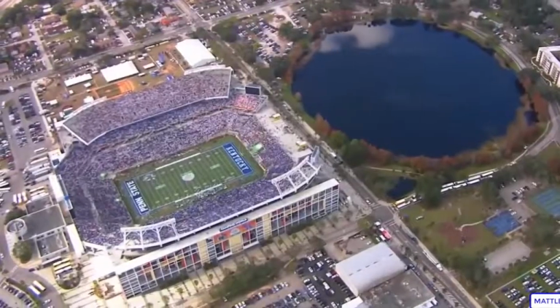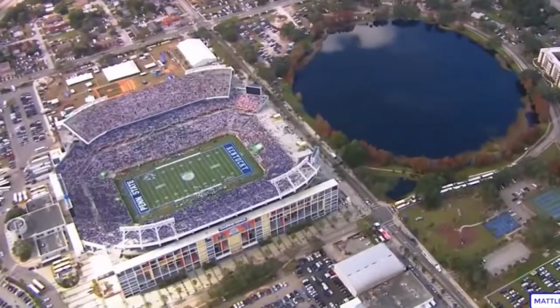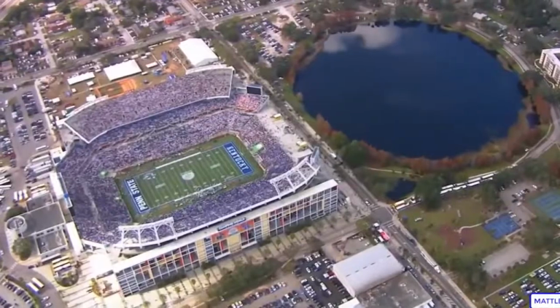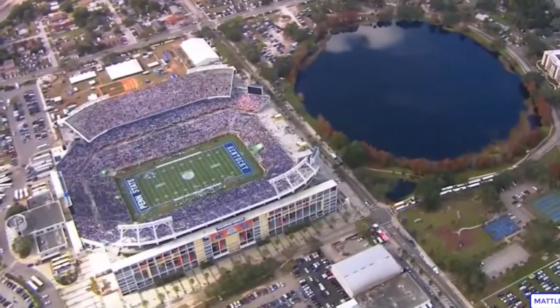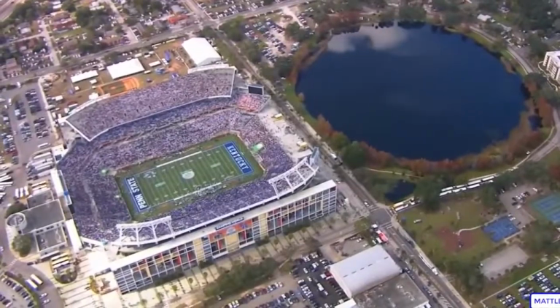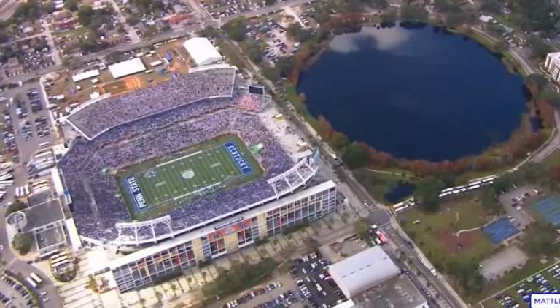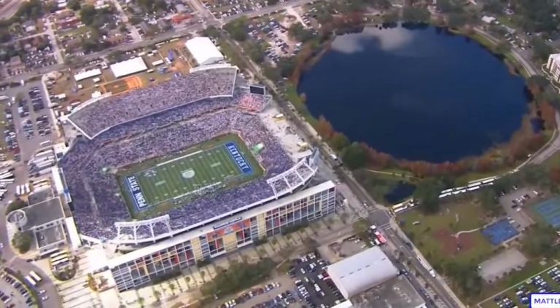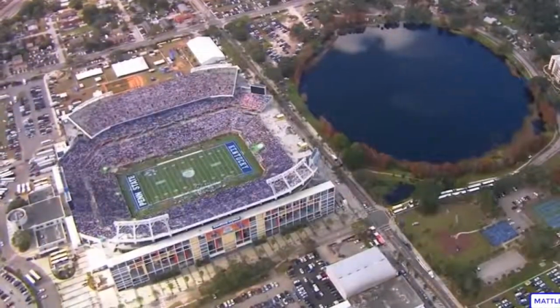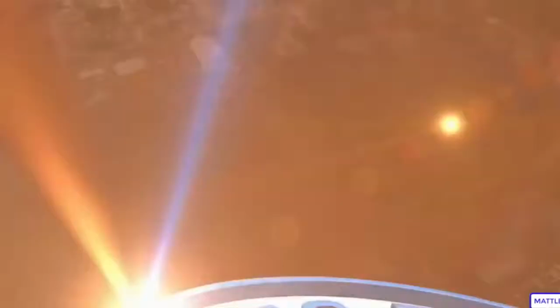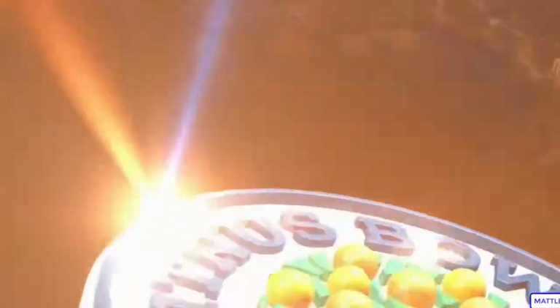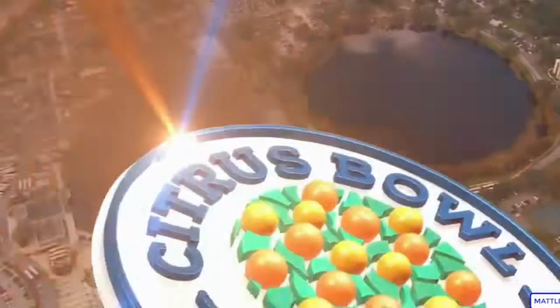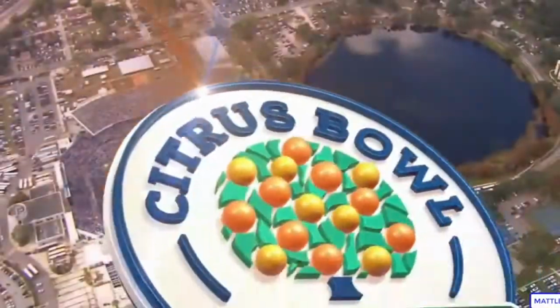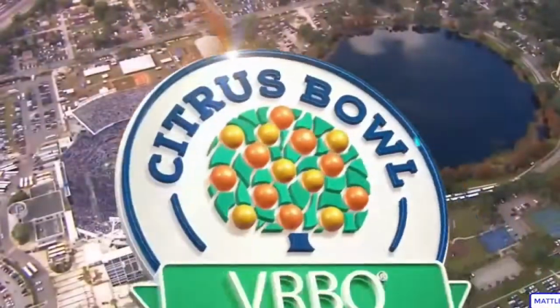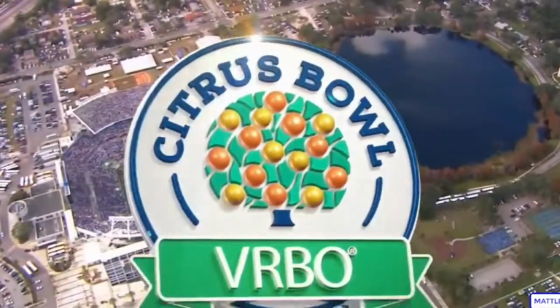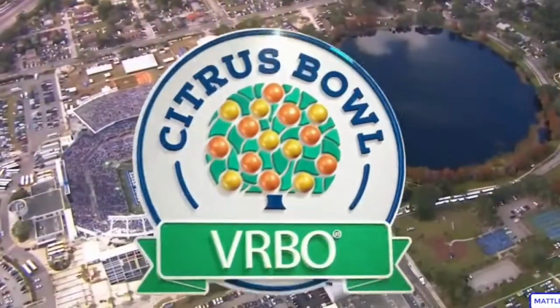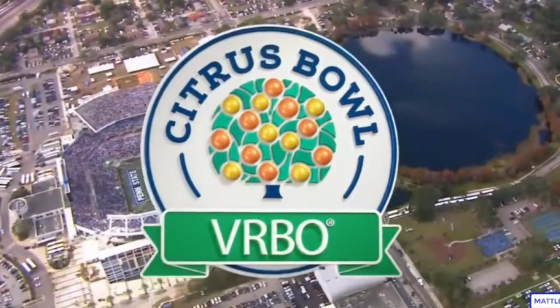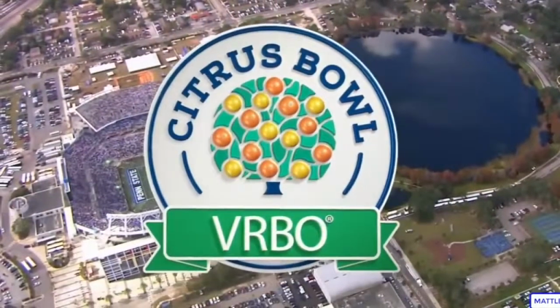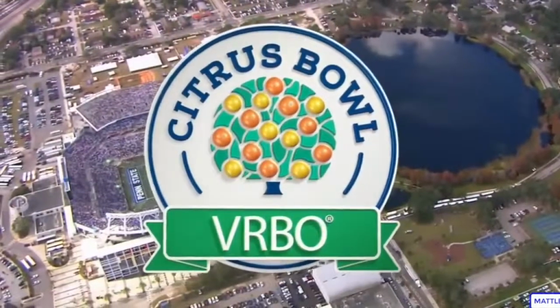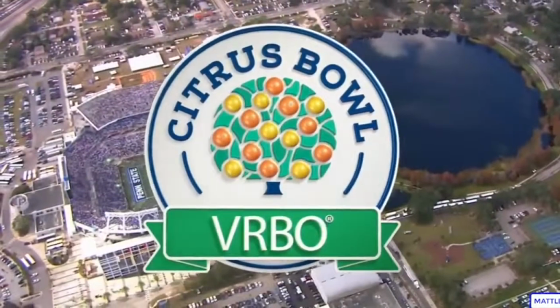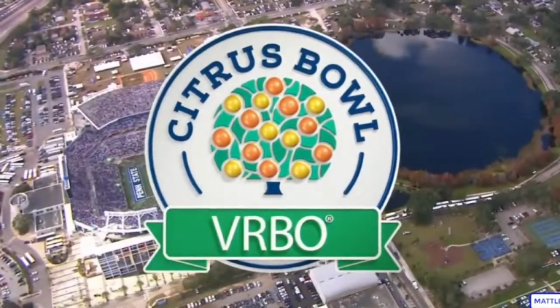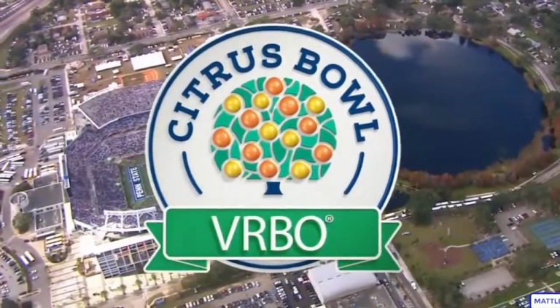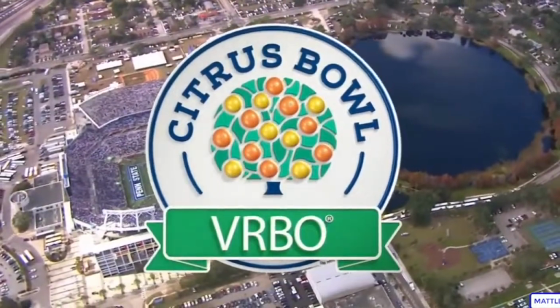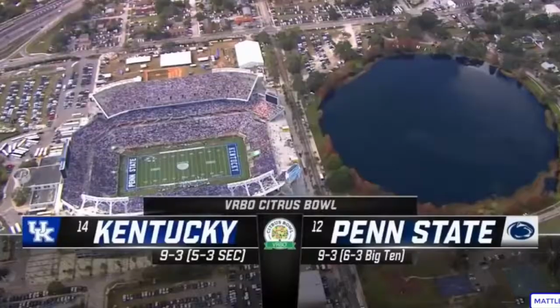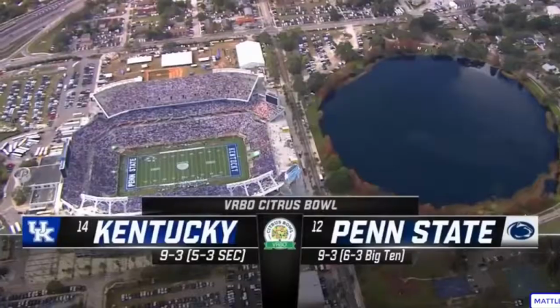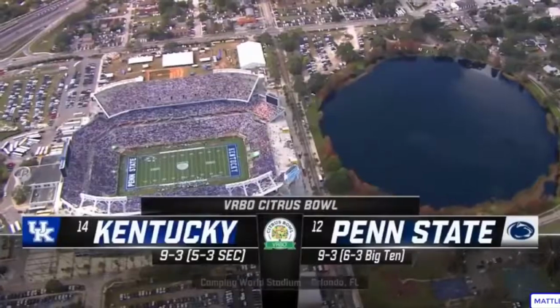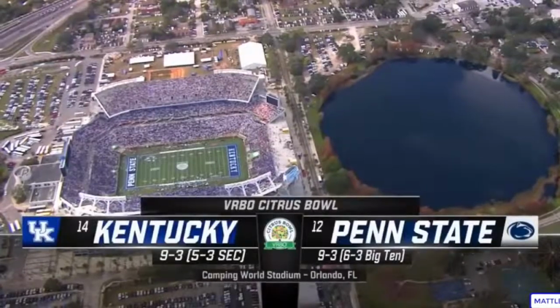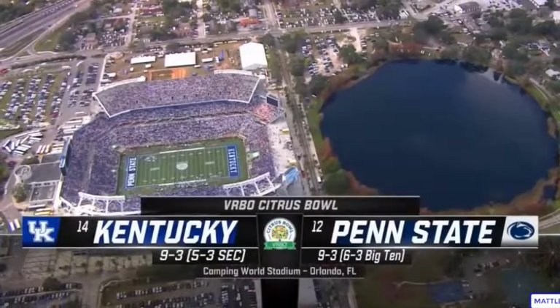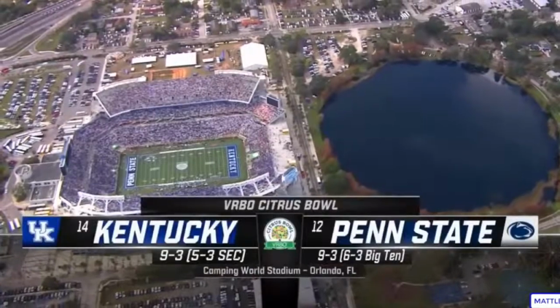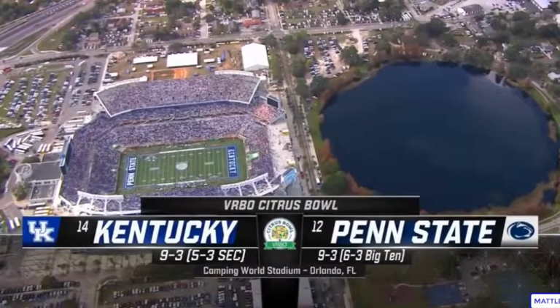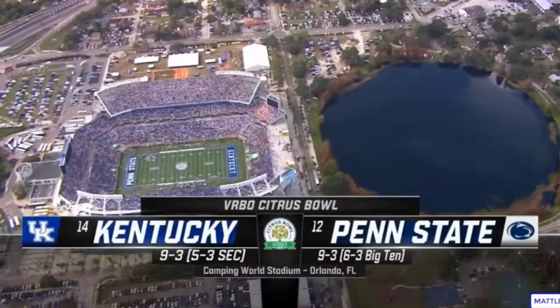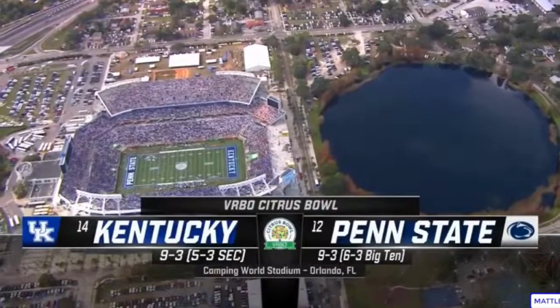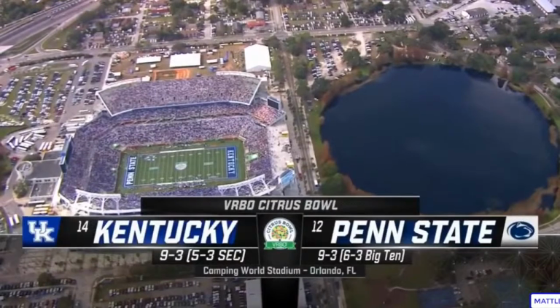And welcome to the VRBO Citrus Bowl, as part of Capital One's bowl season, featuring teams from the Big Ten.